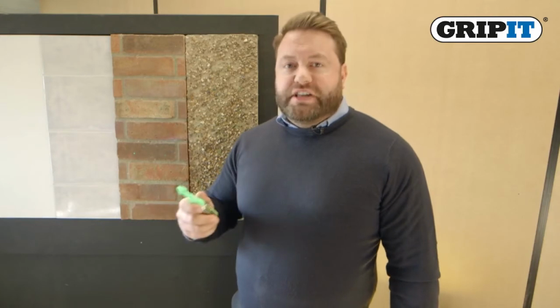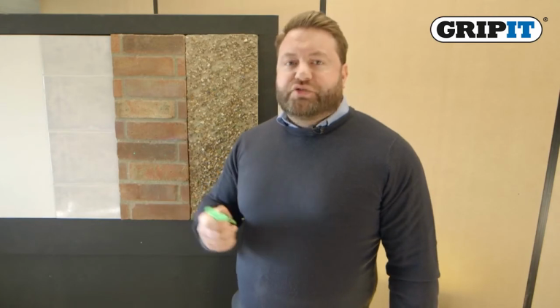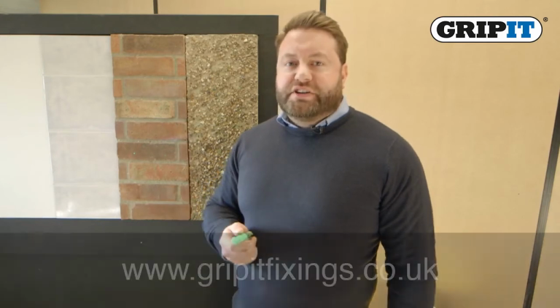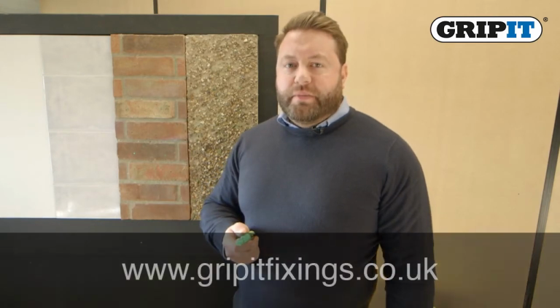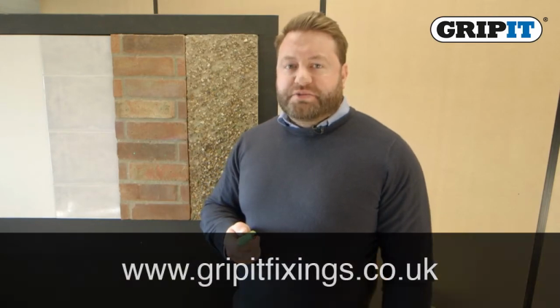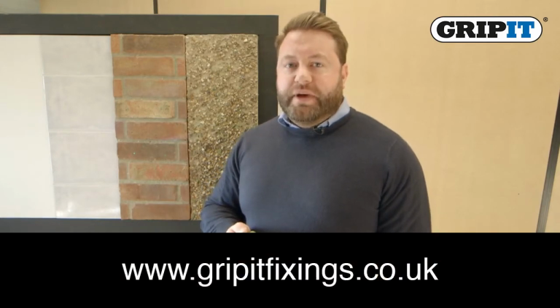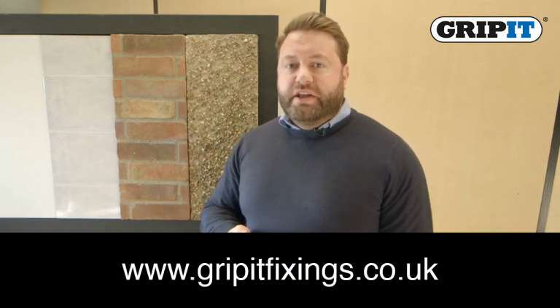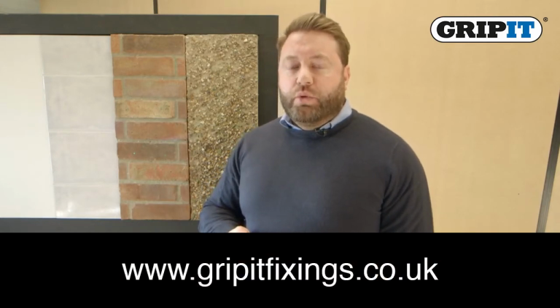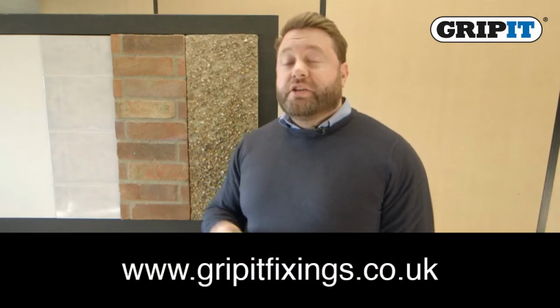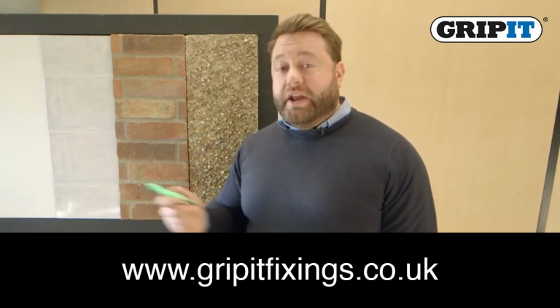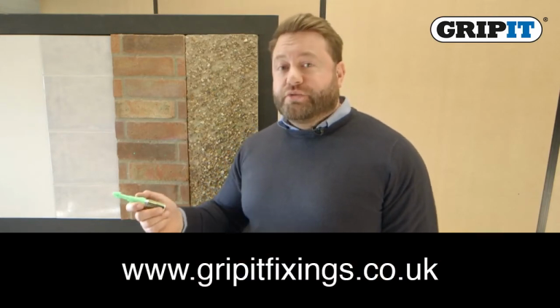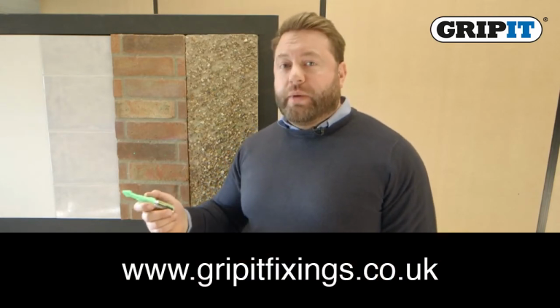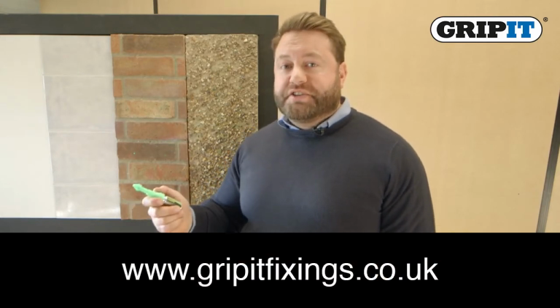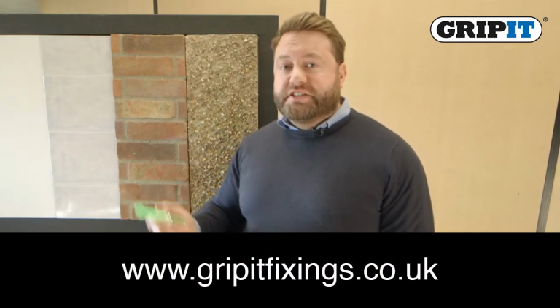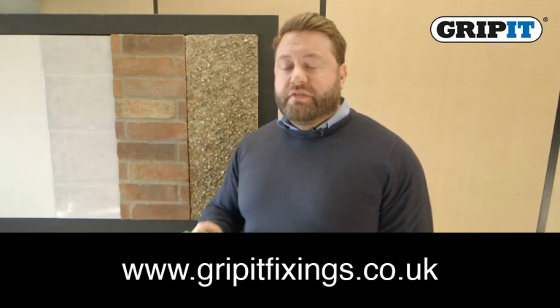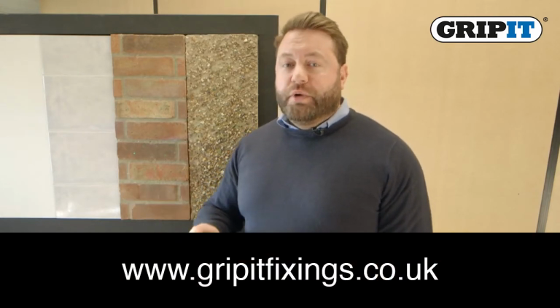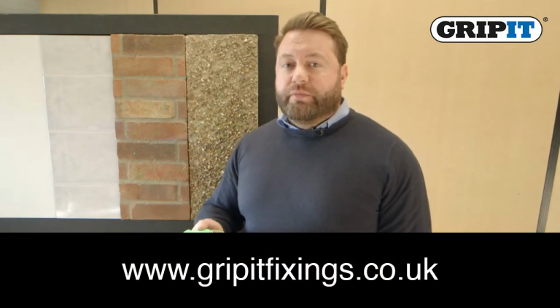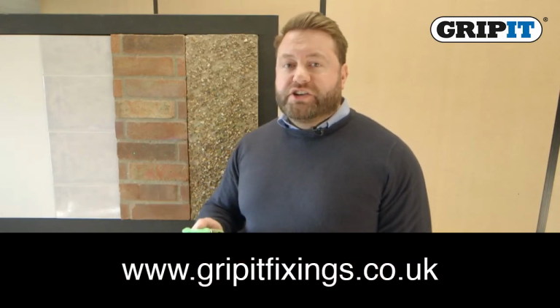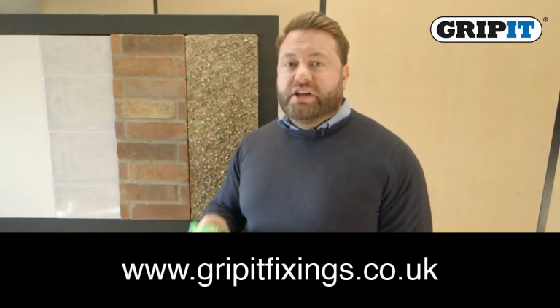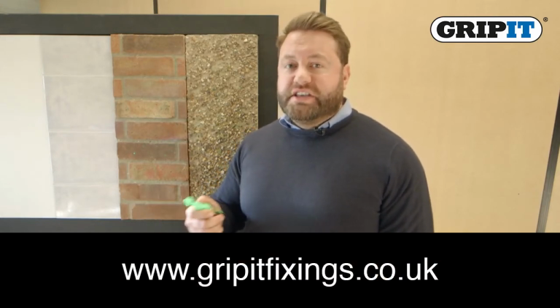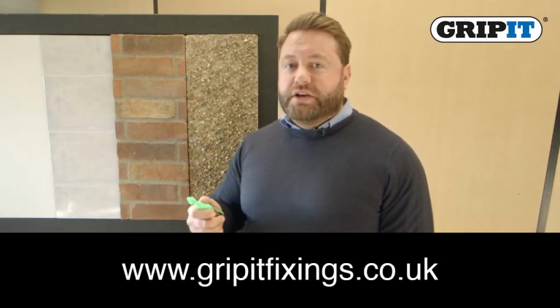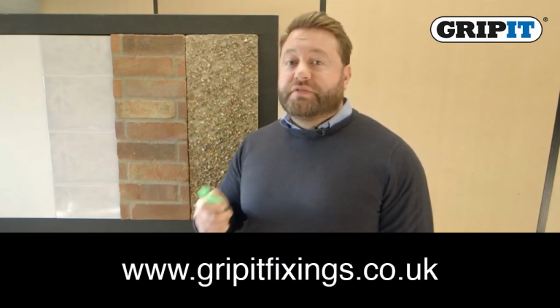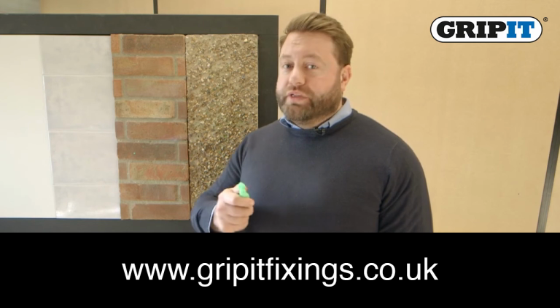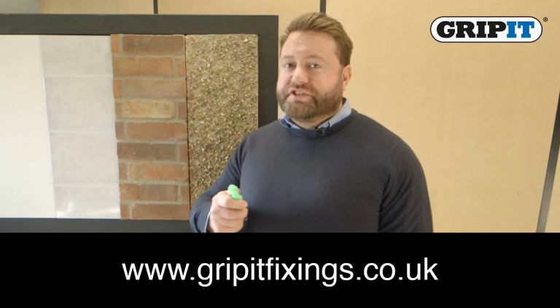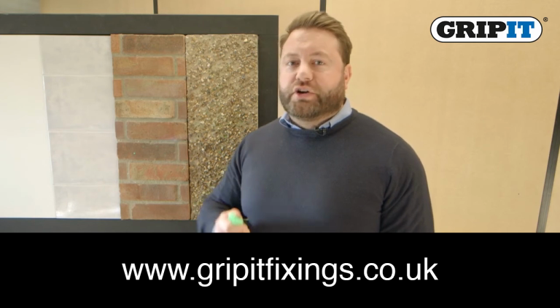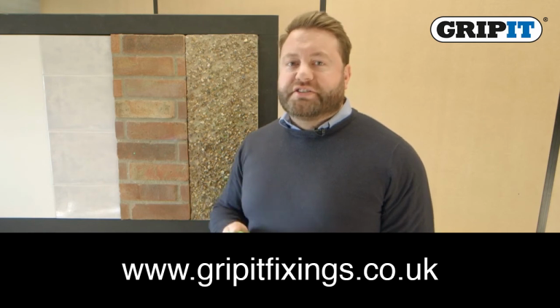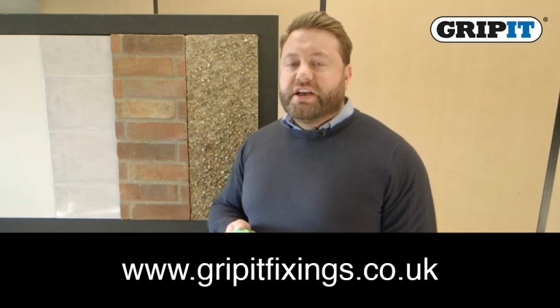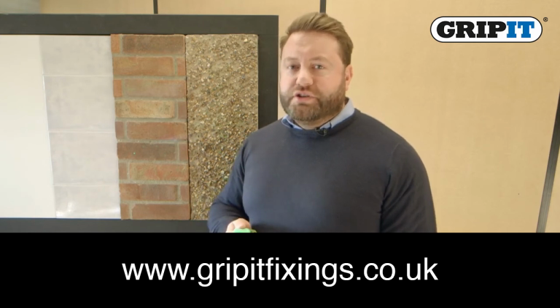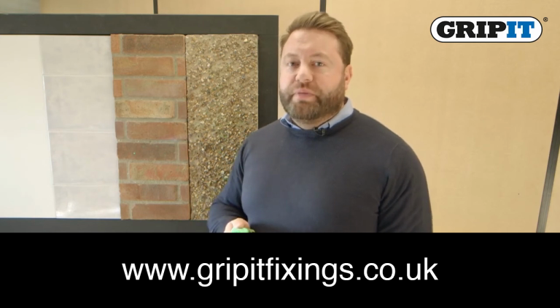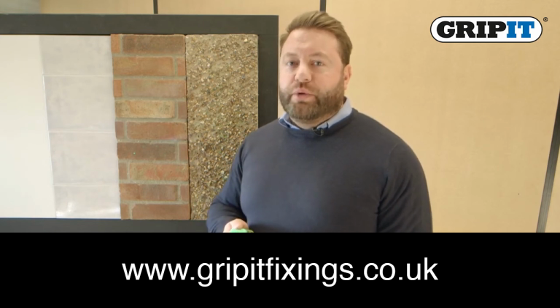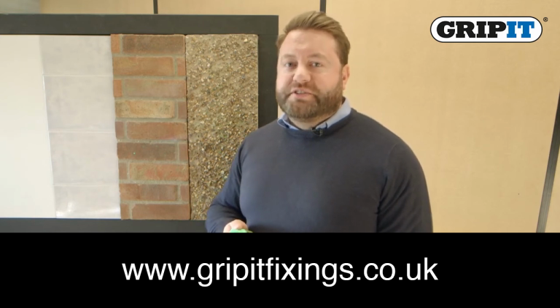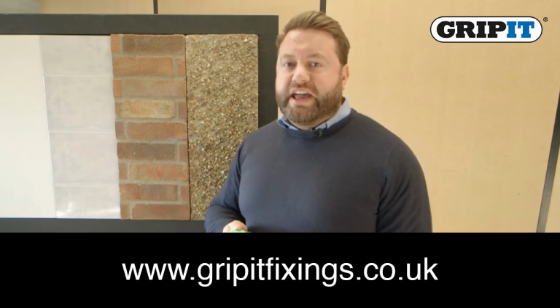Now you've seen a demonstration of the MarXman pen, why don't you head over to our website for more information and details of your nearest stockist, so you can pick one up today.